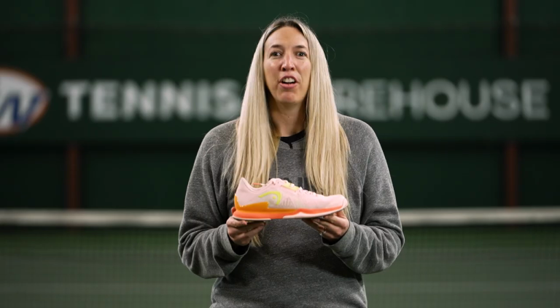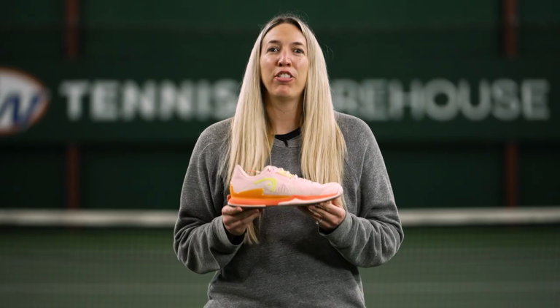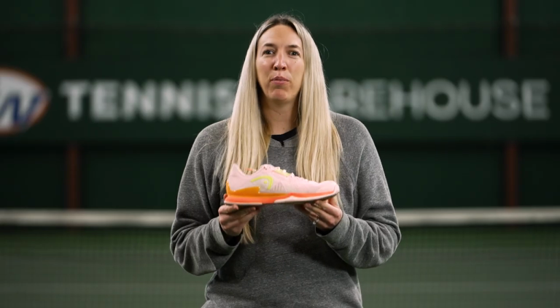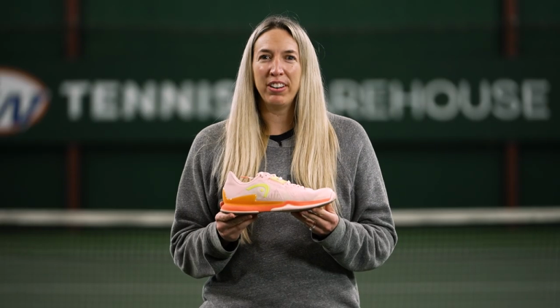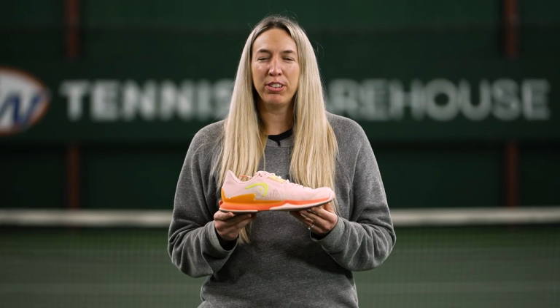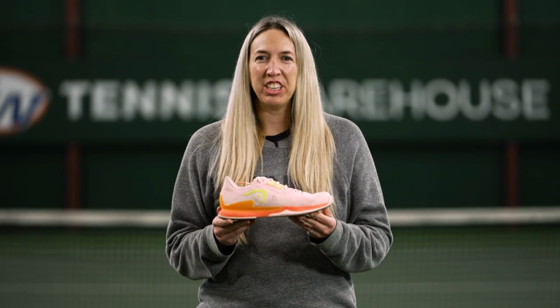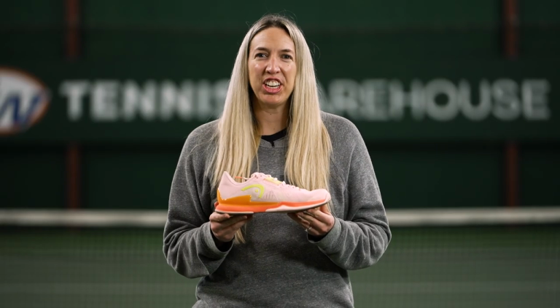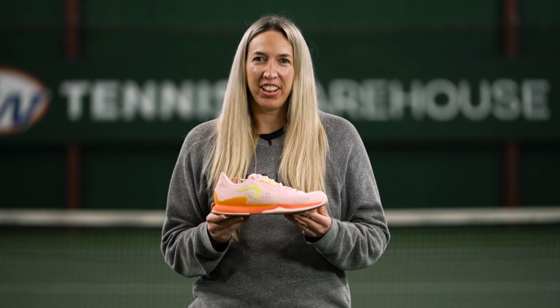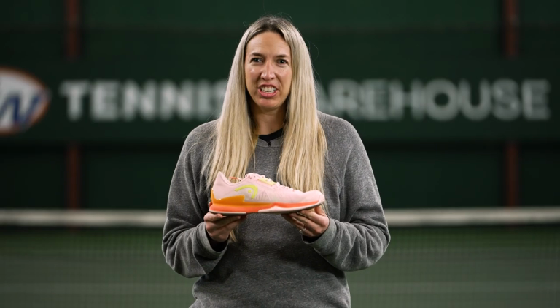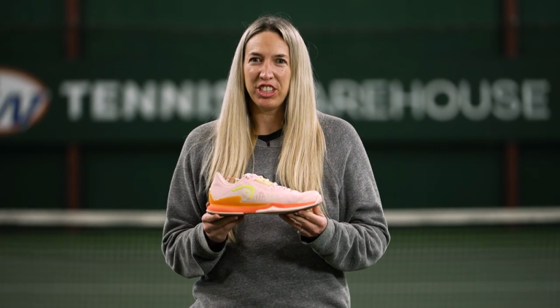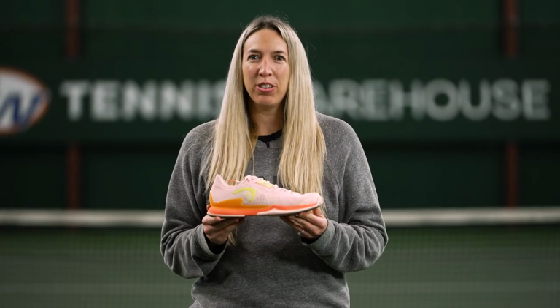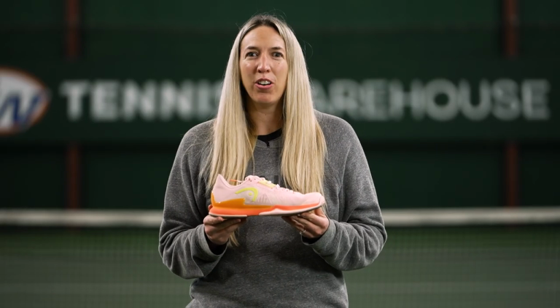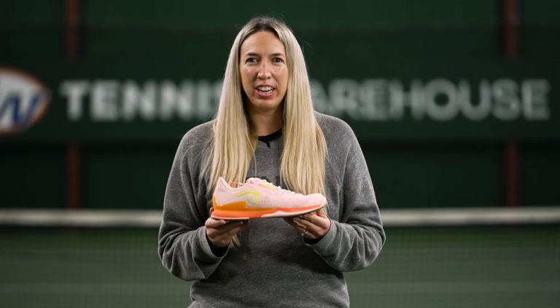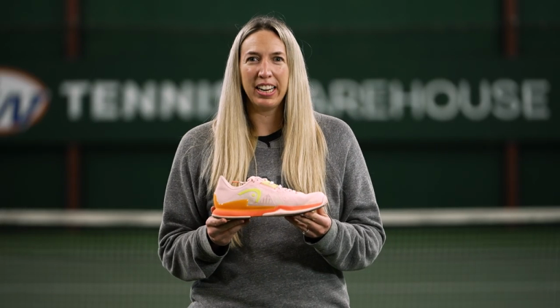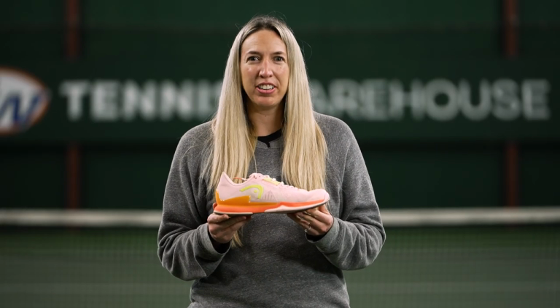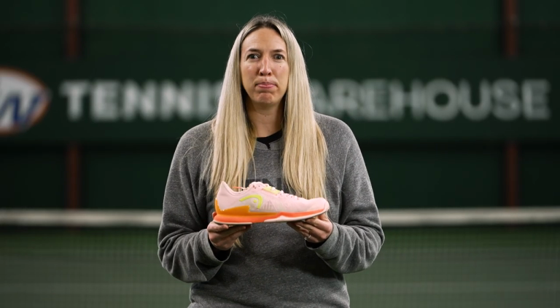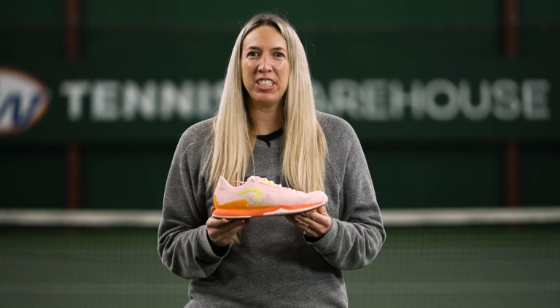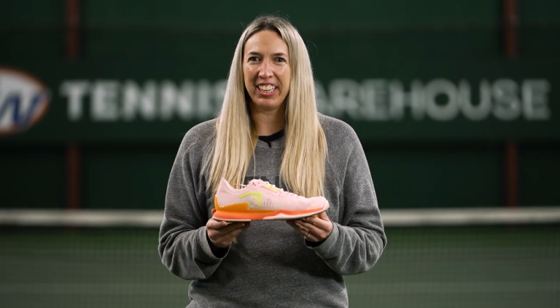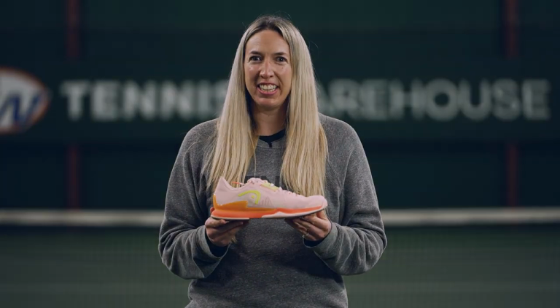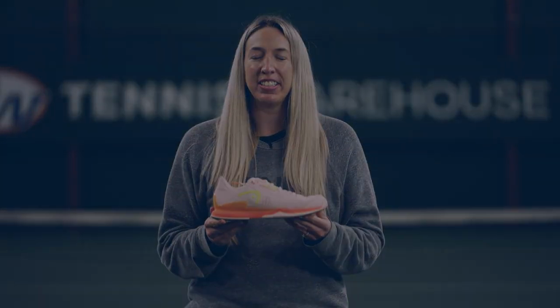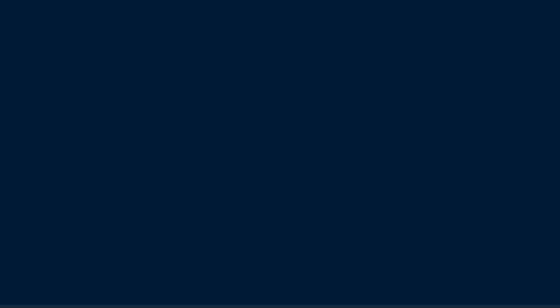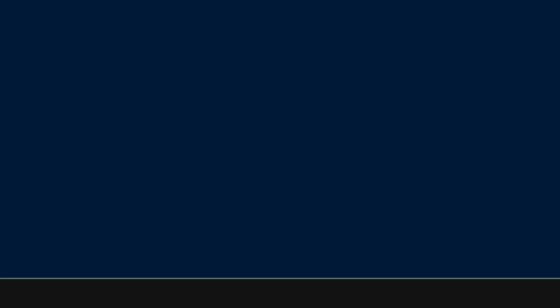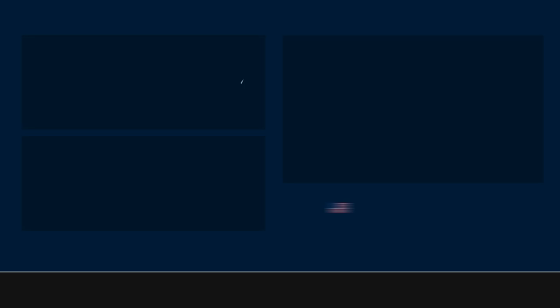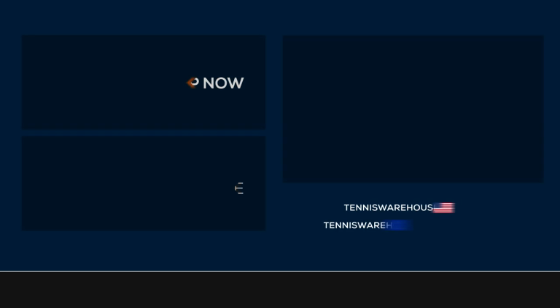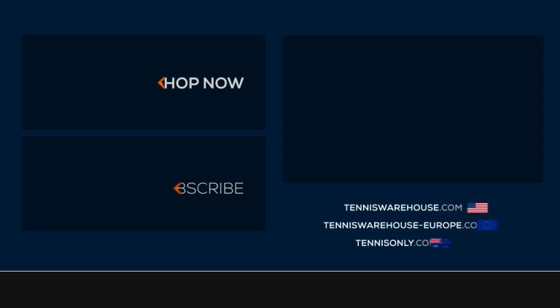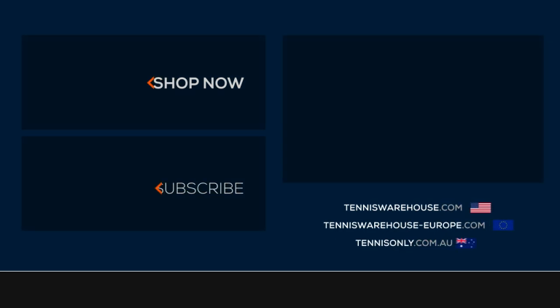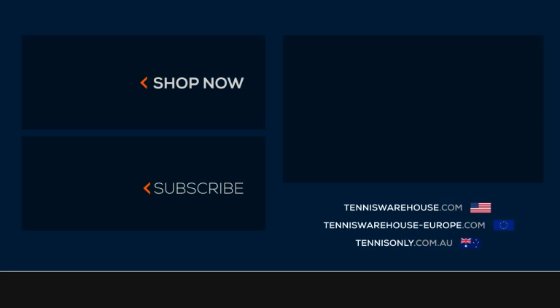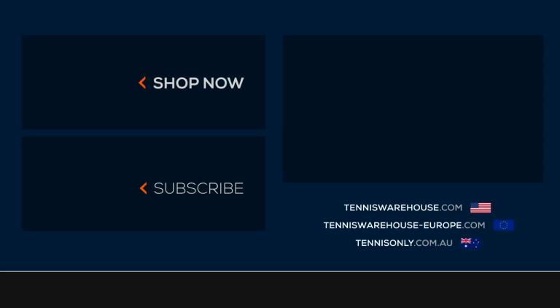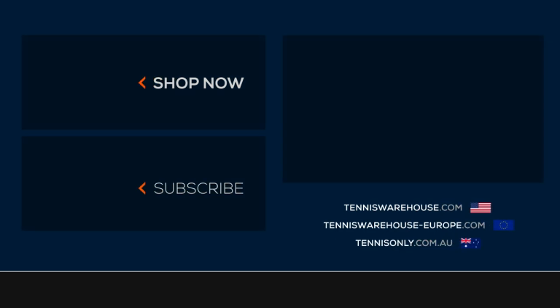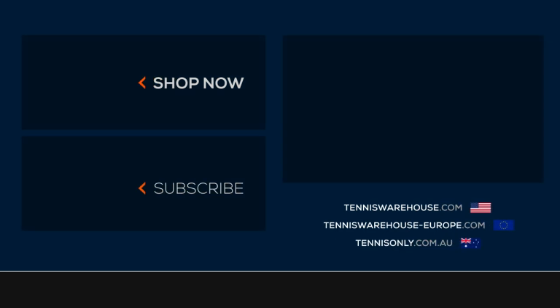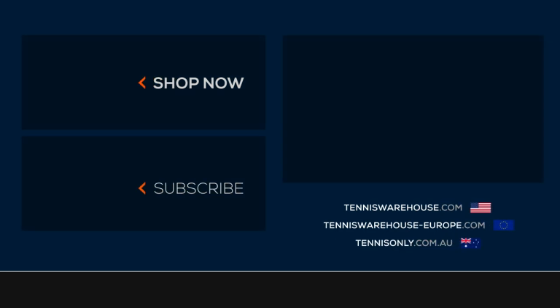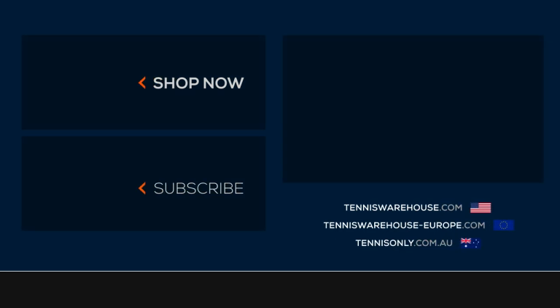For more information on this shoe or any others, please check us out at Tennis Warehouse, Tennis Warehouse Europe, or Tennis Only.